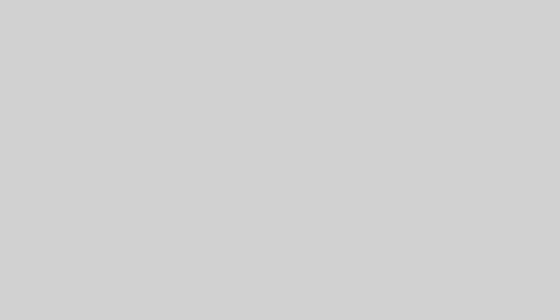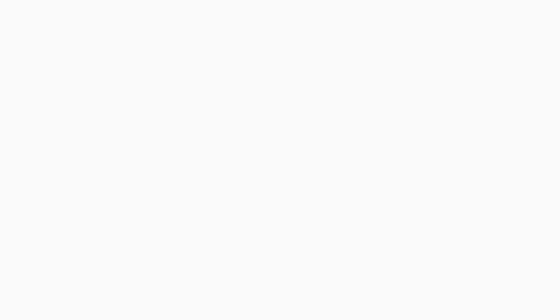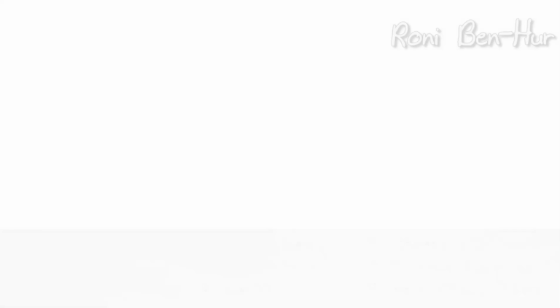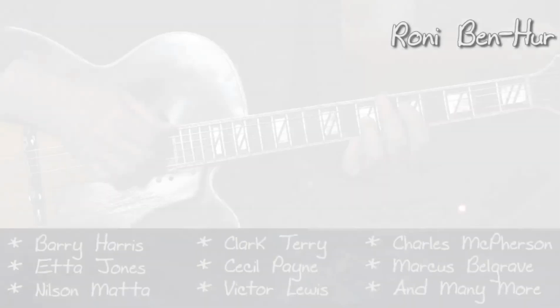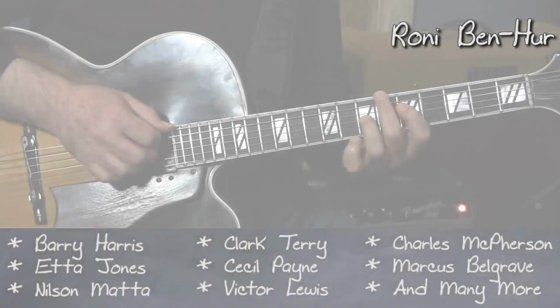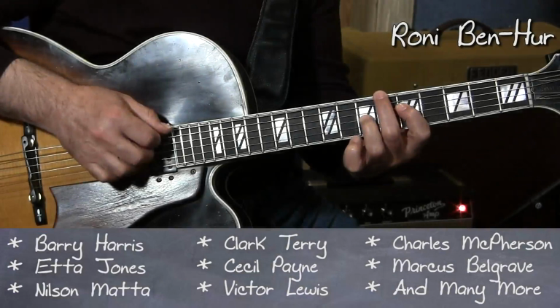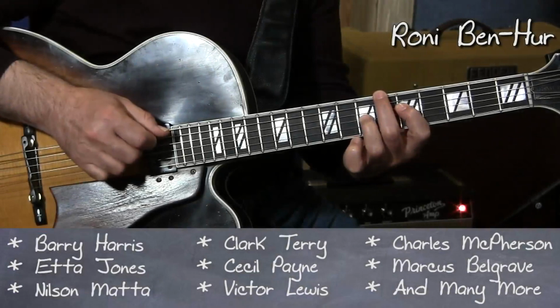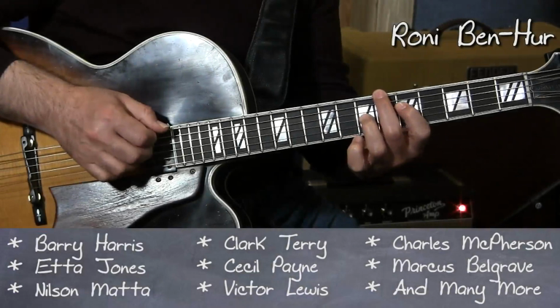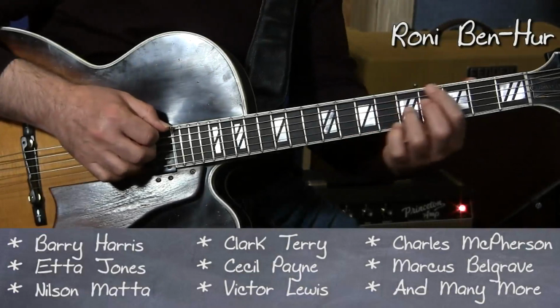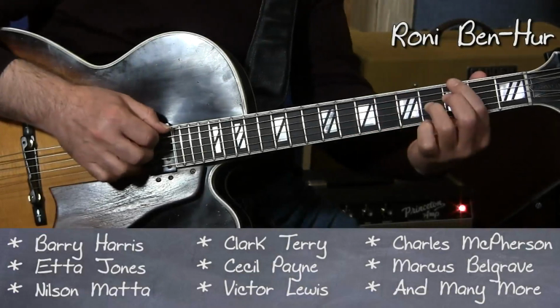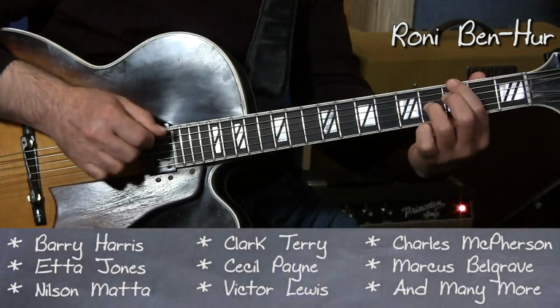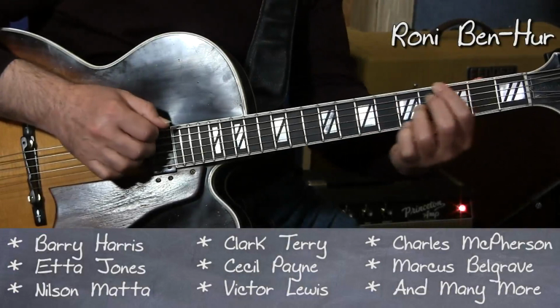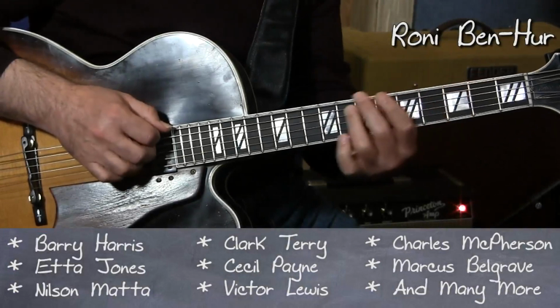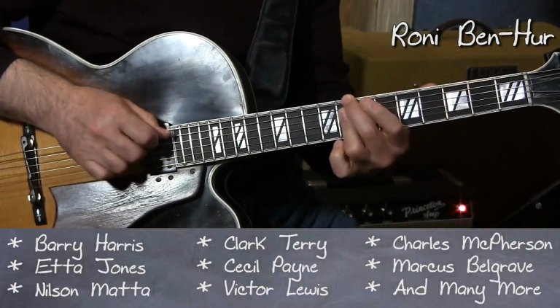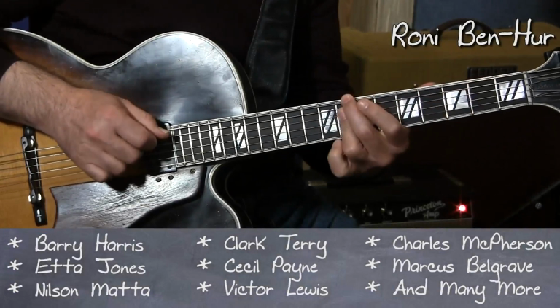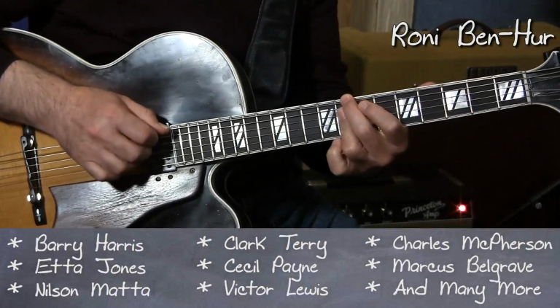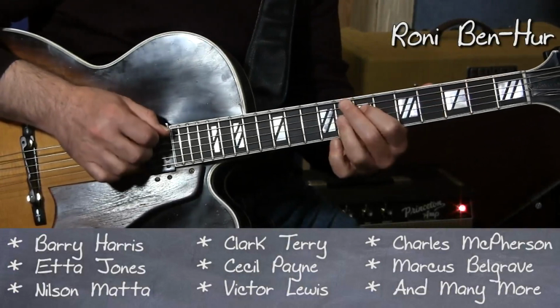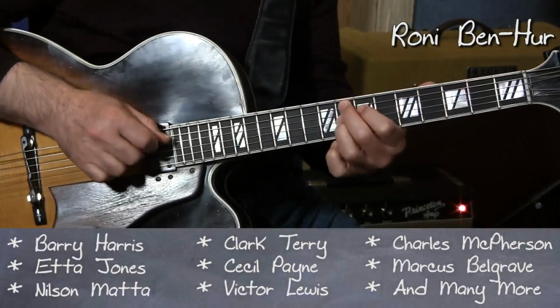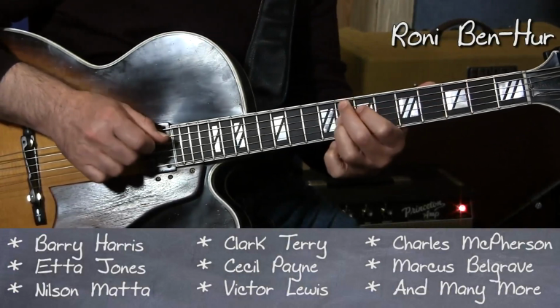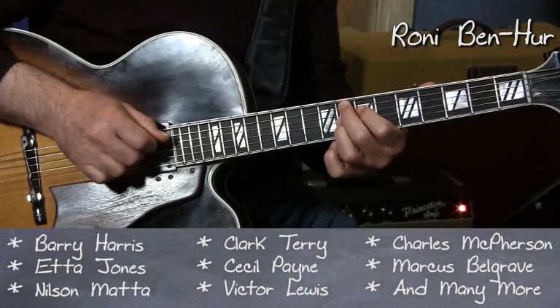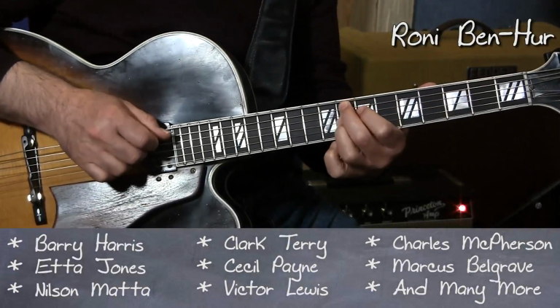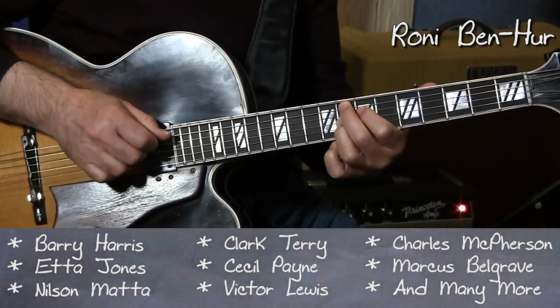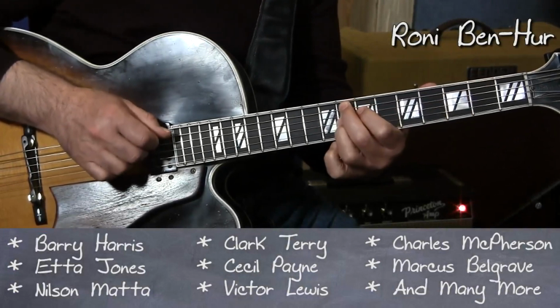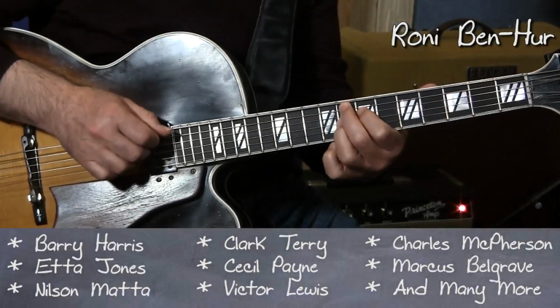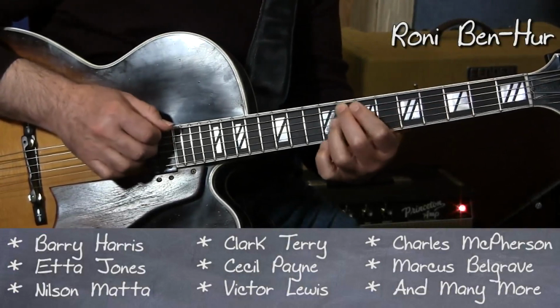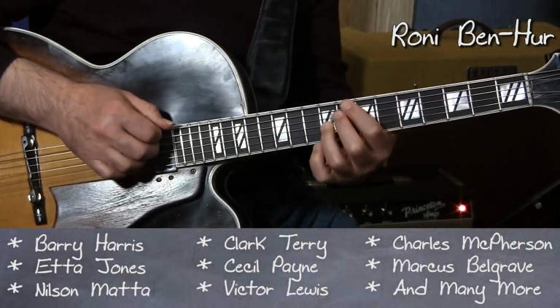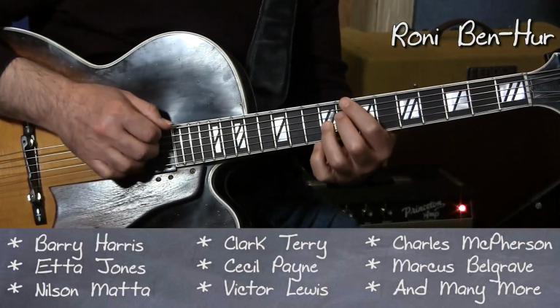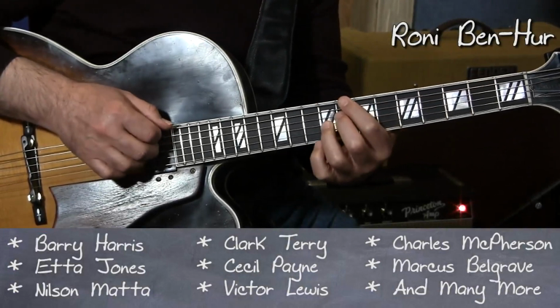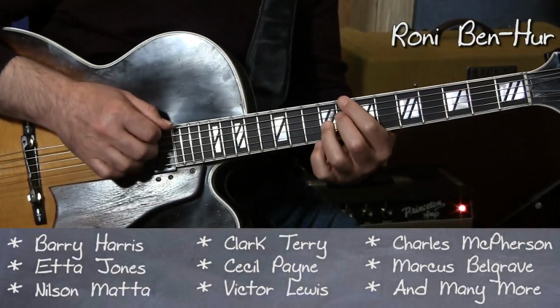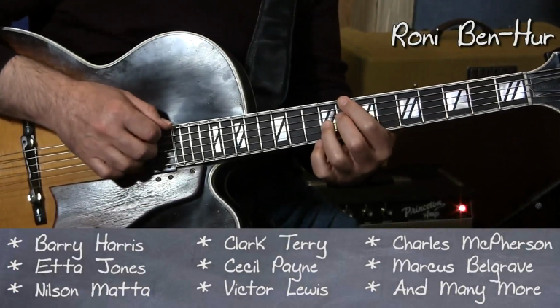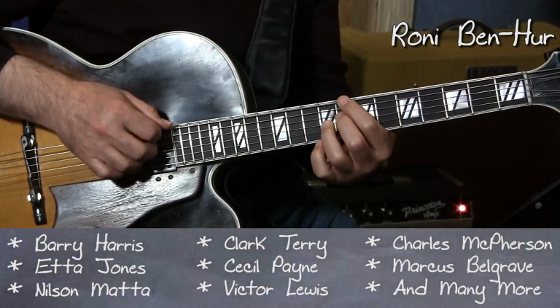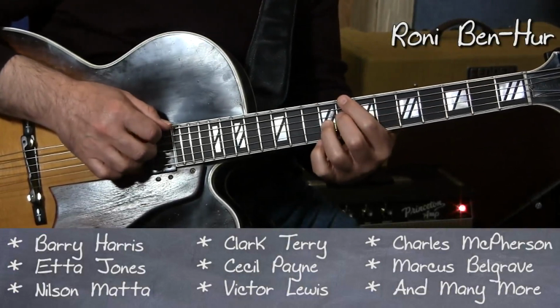Instead of playing one, six, two, five, you can make the two a two dominant.